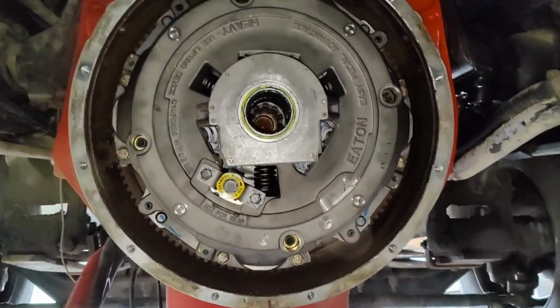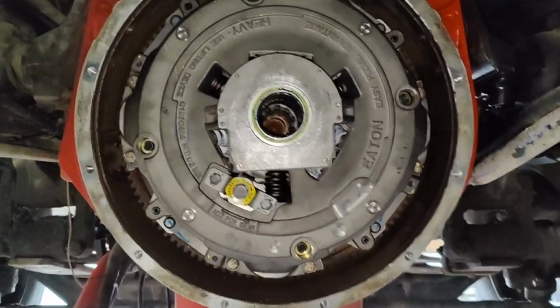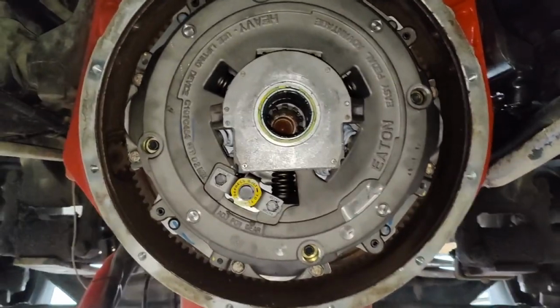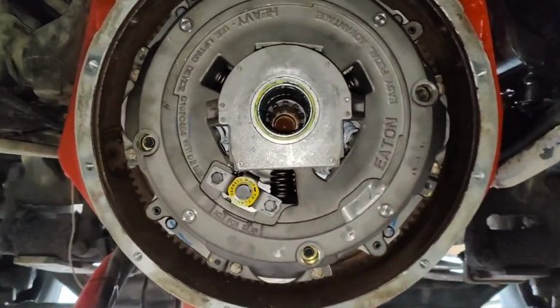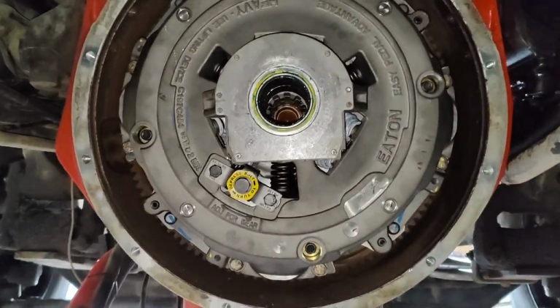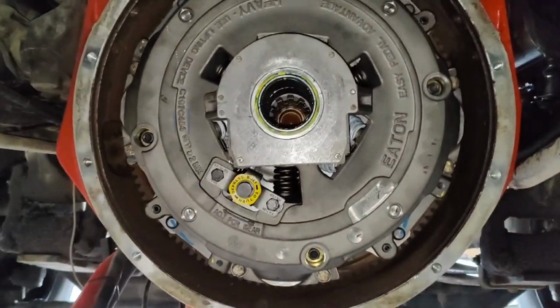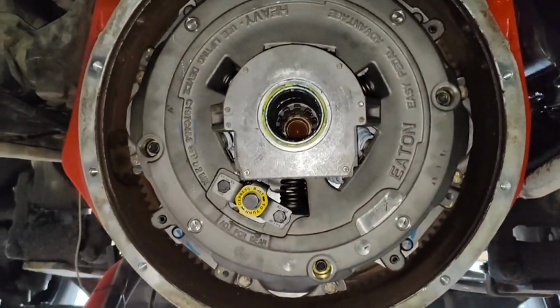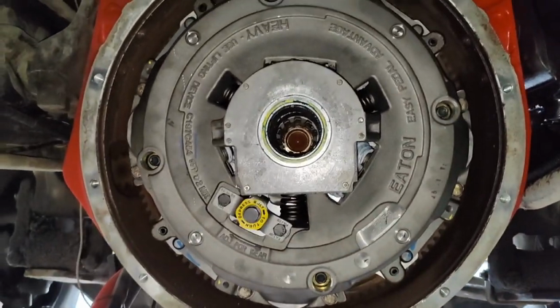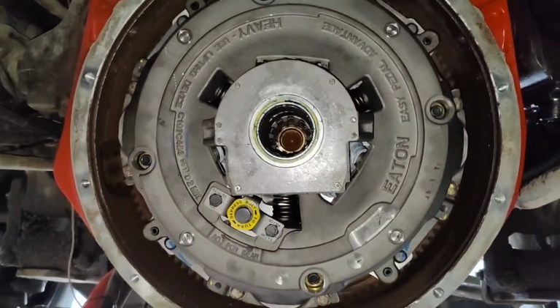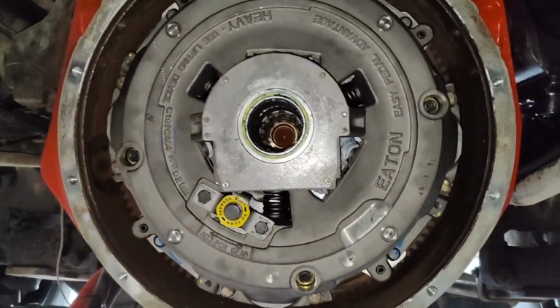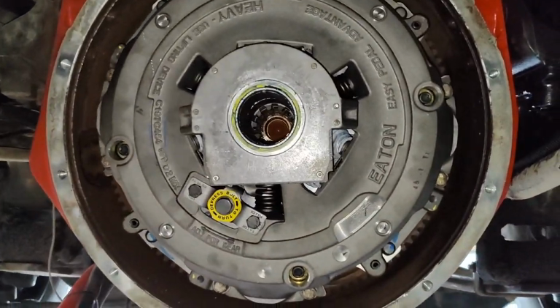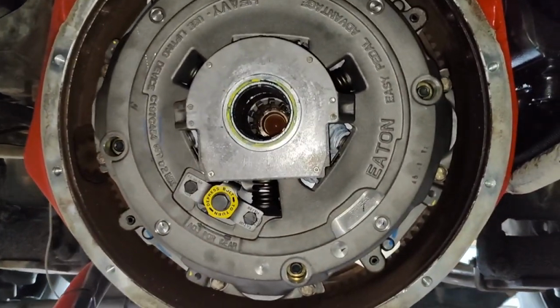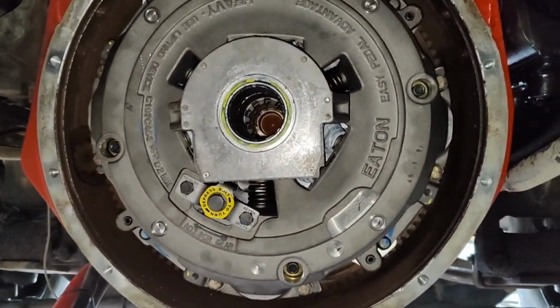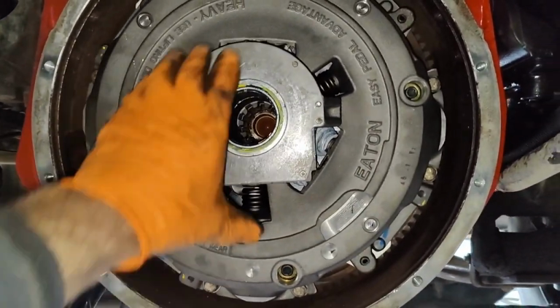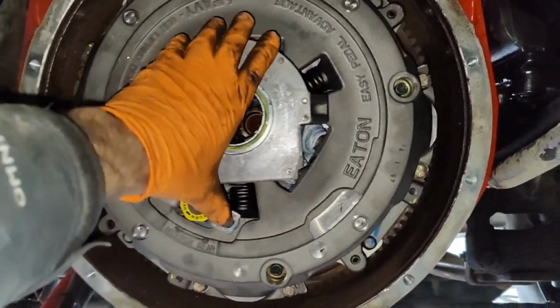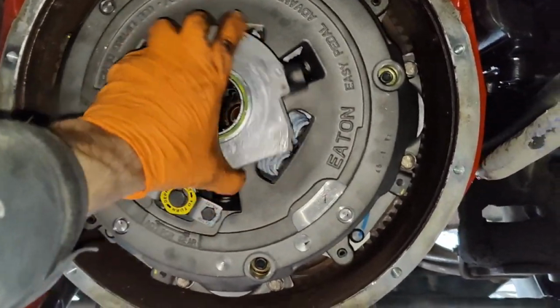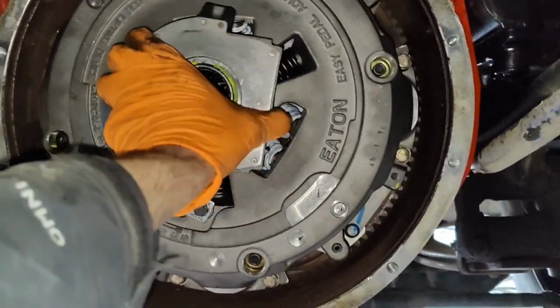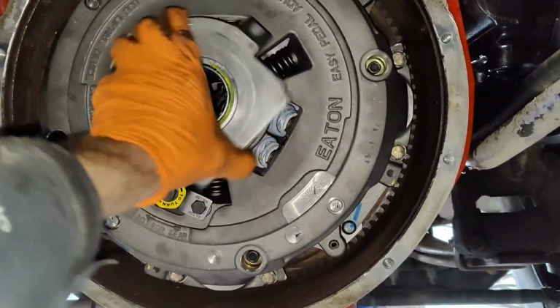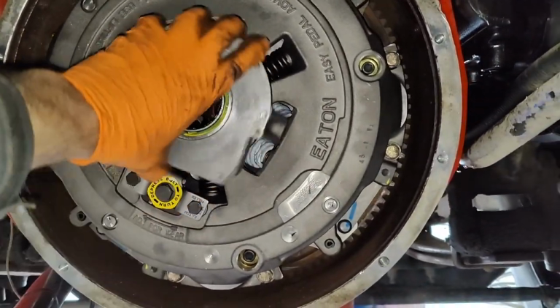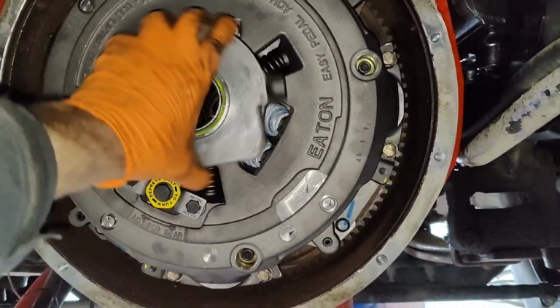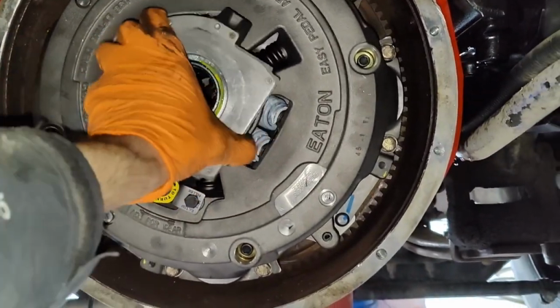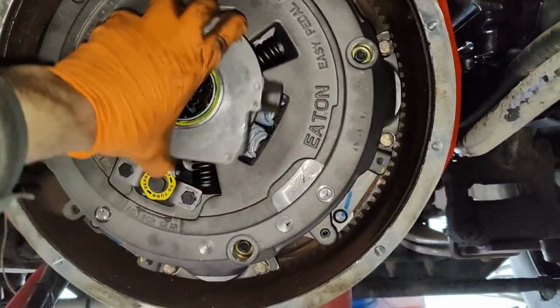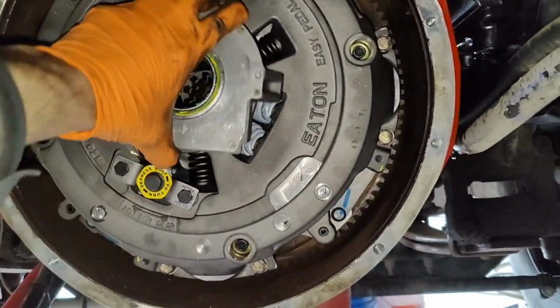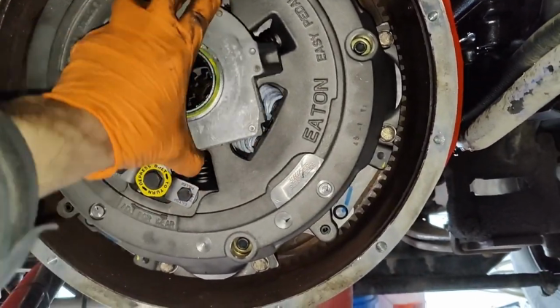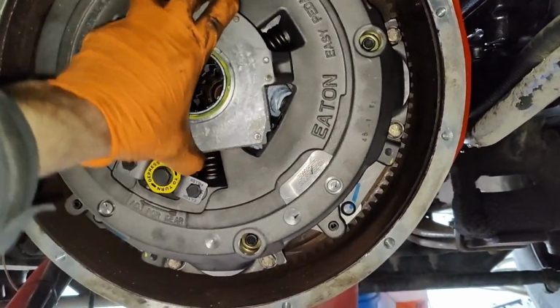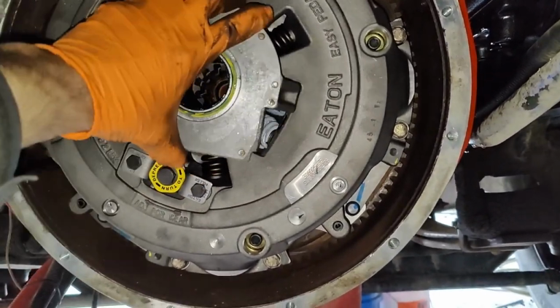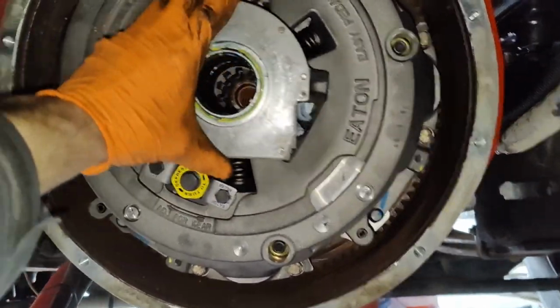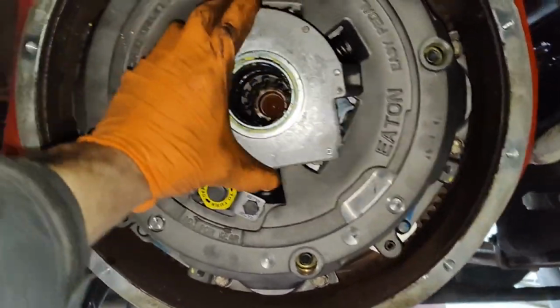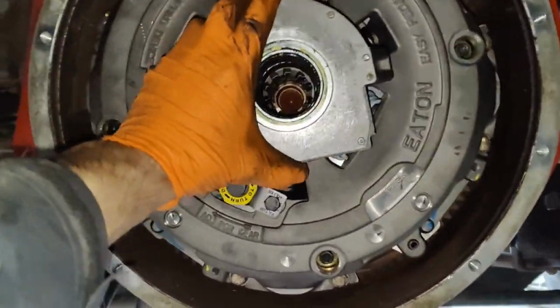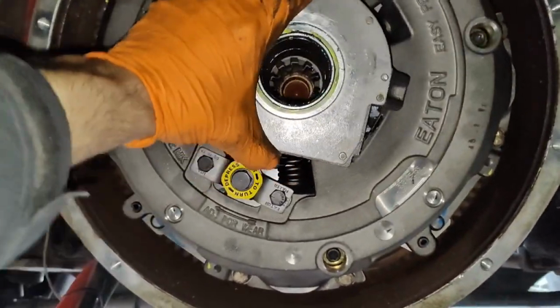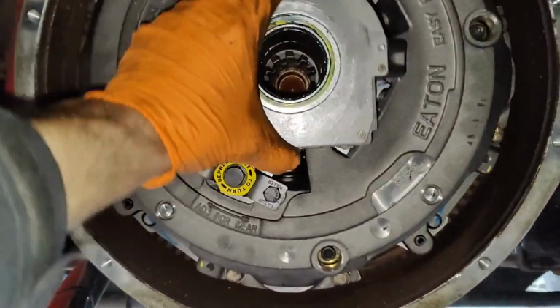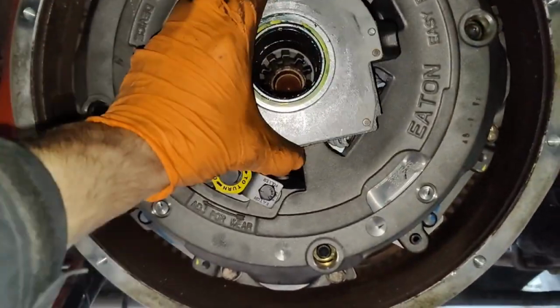The new clutch is back in its place. Now we need to install the transmission.